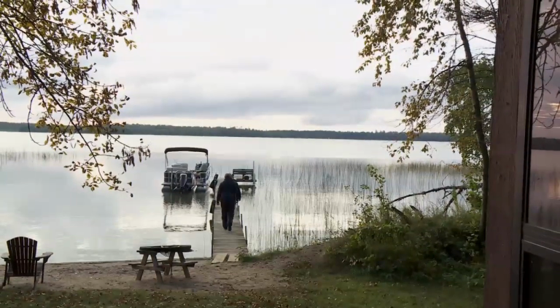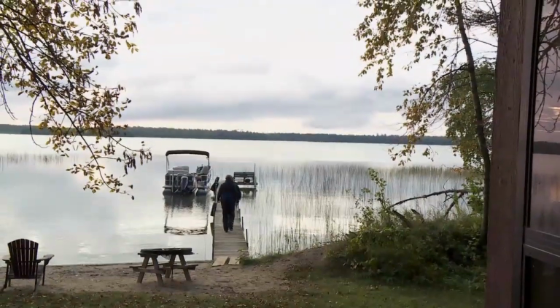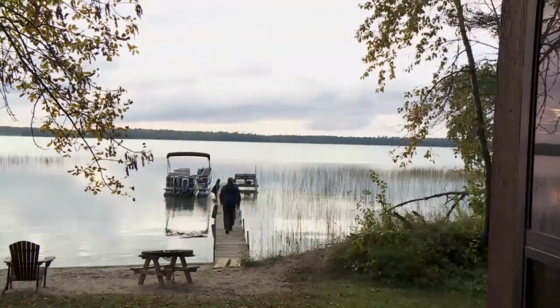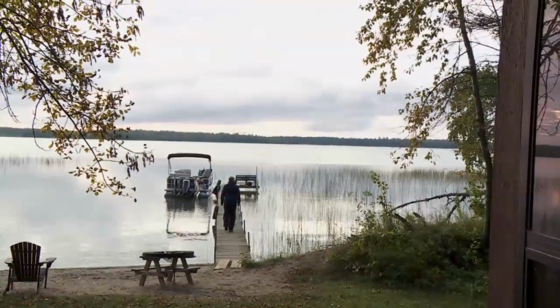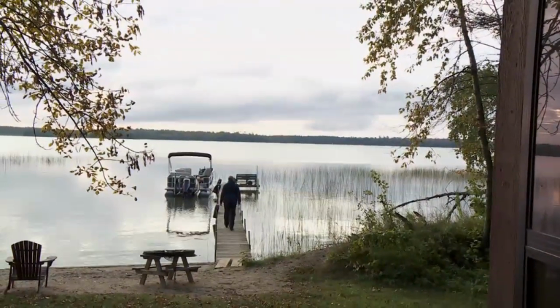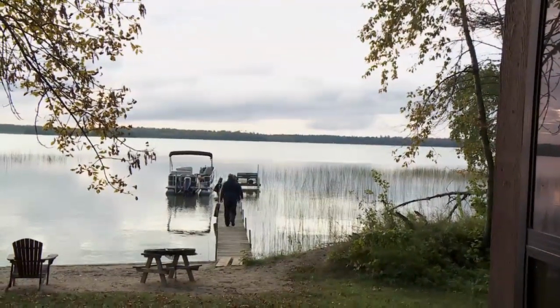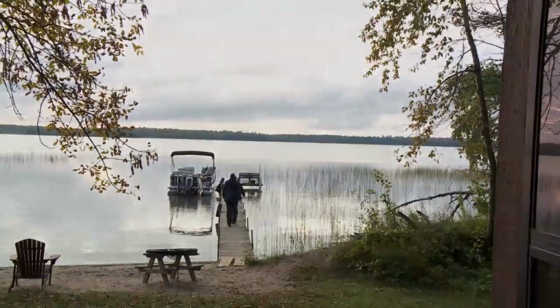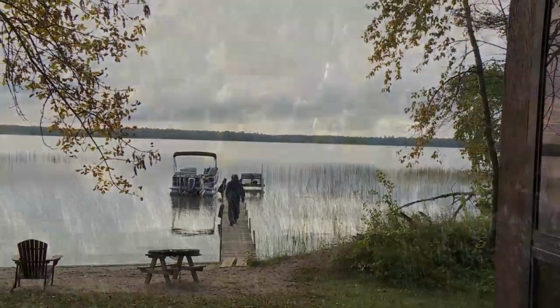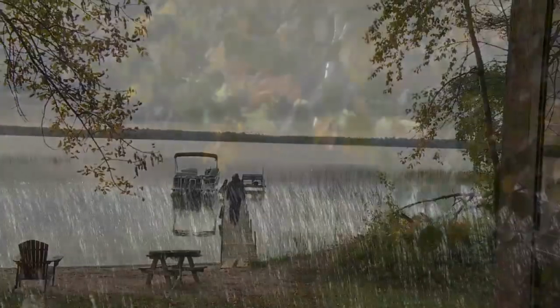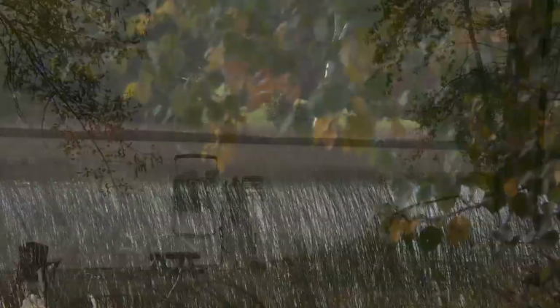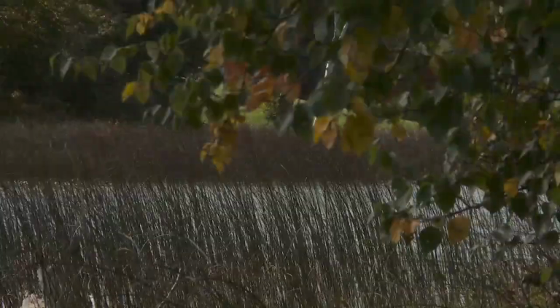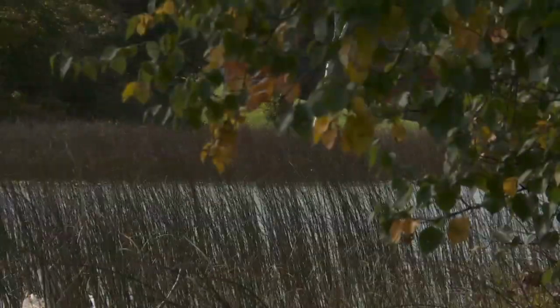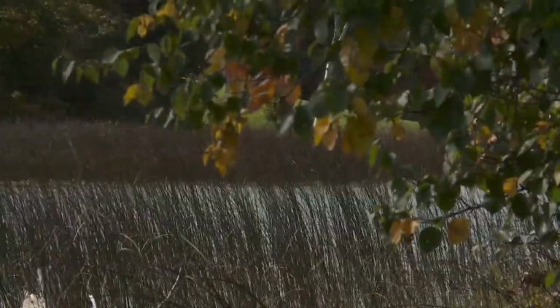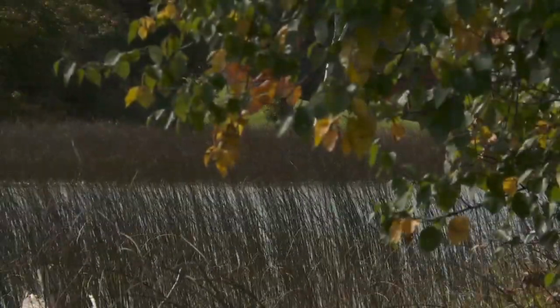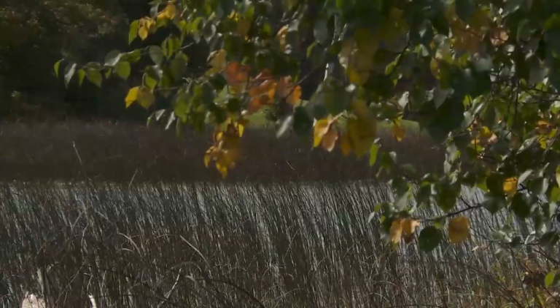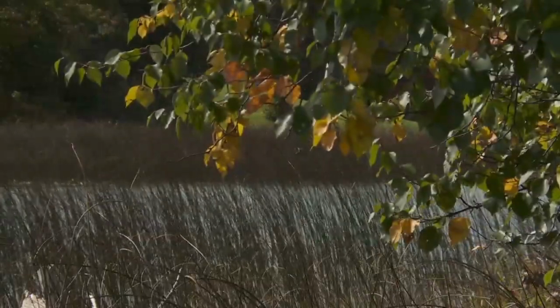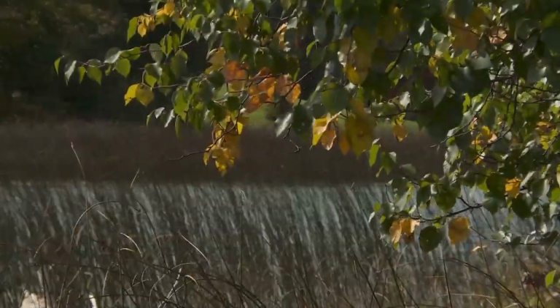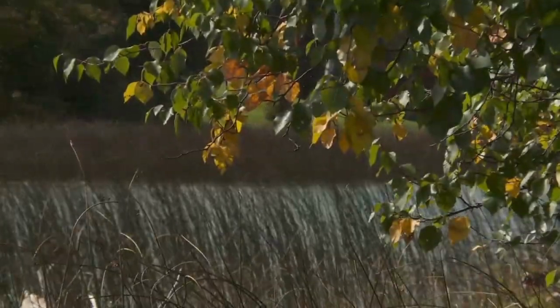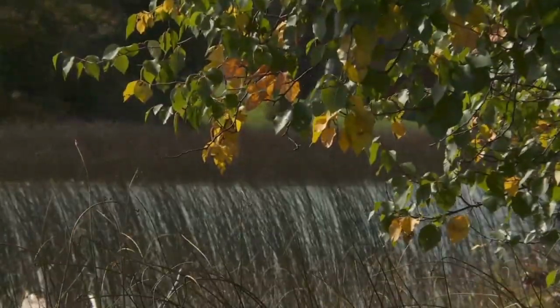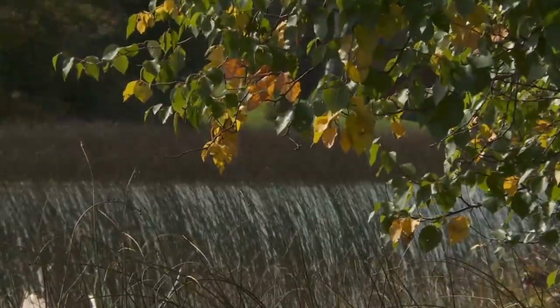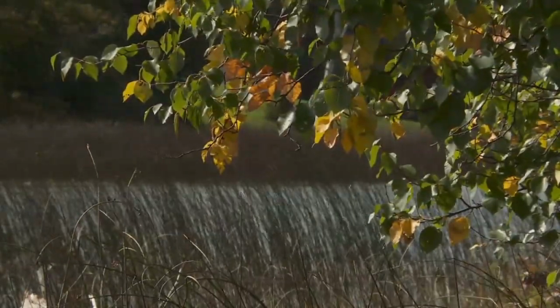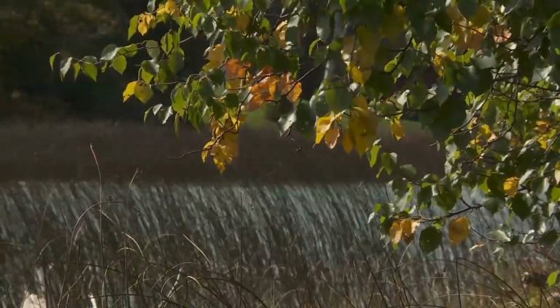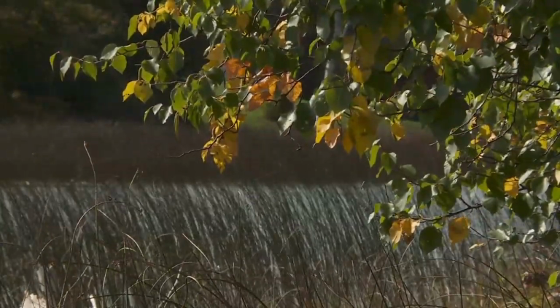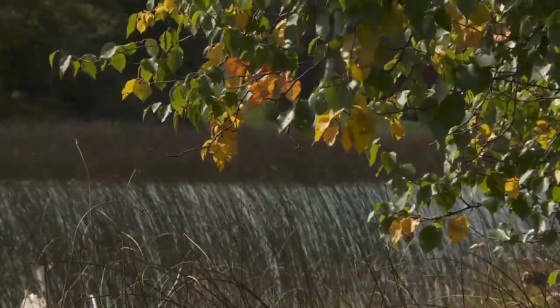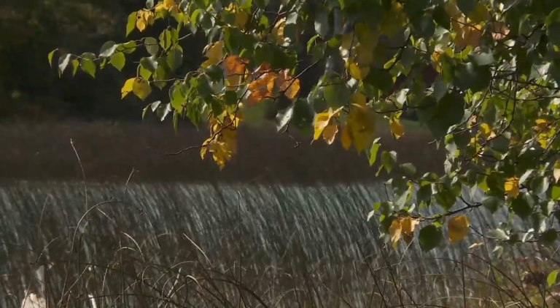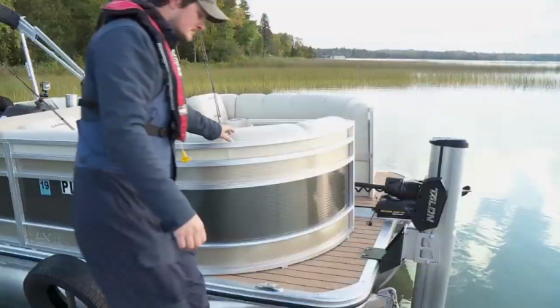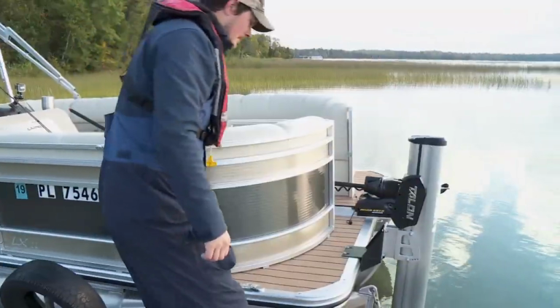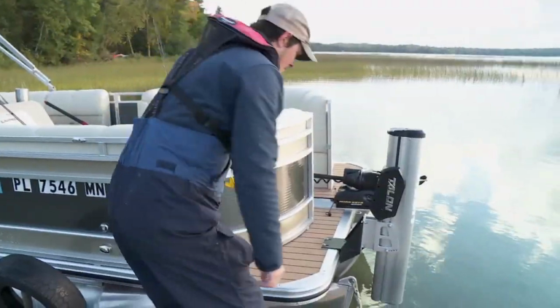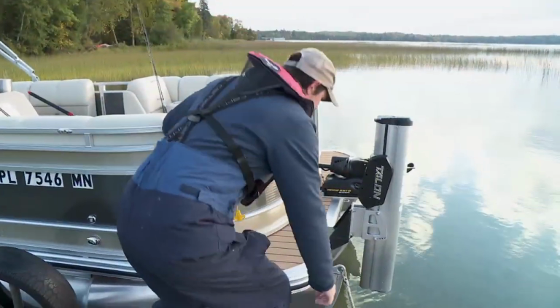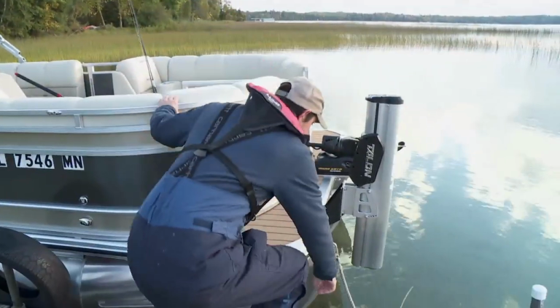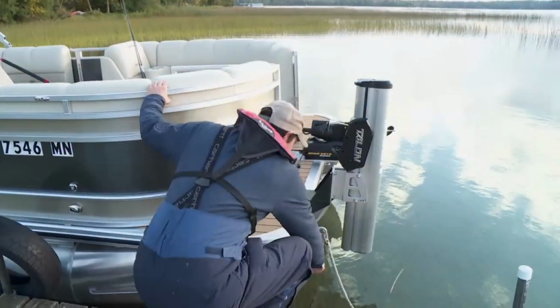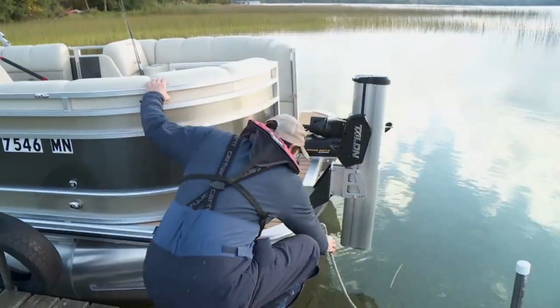It's autumn time right now, walleye should be biting, smallmouth should be biting, and we're going to show you how to get it done out of your pontoon.